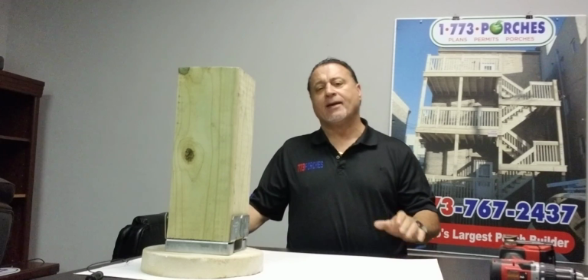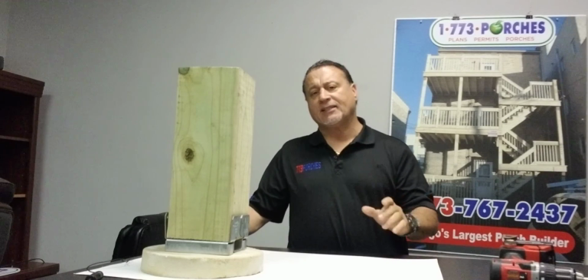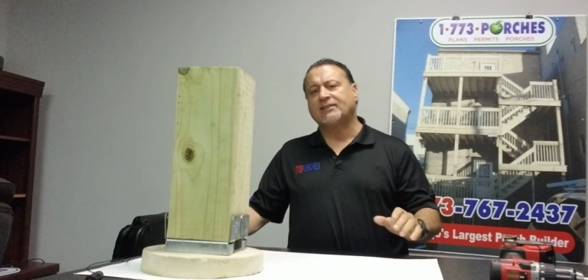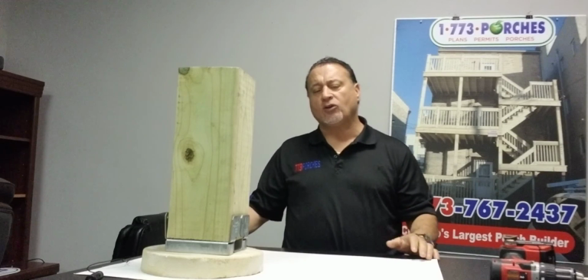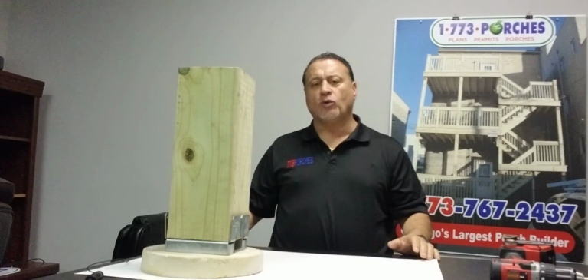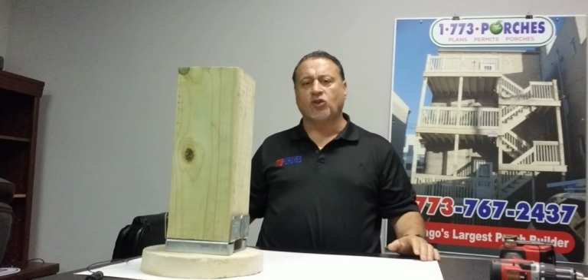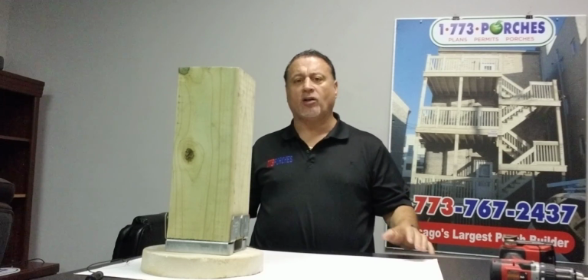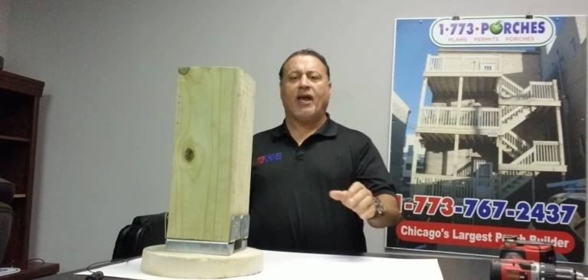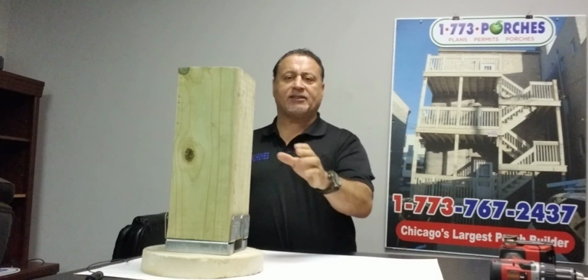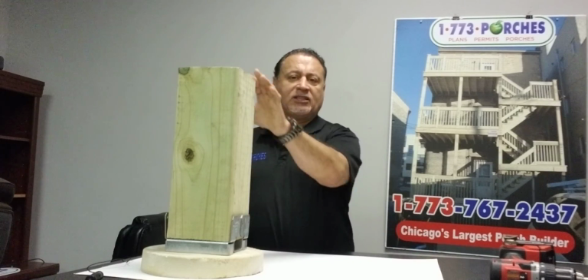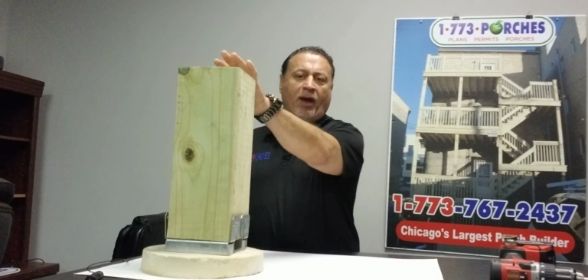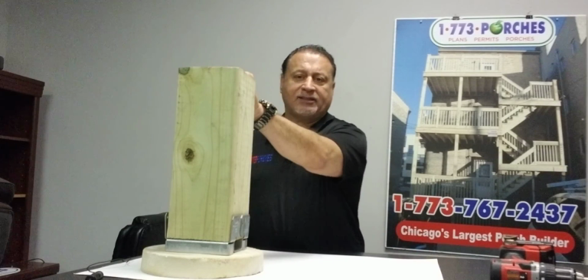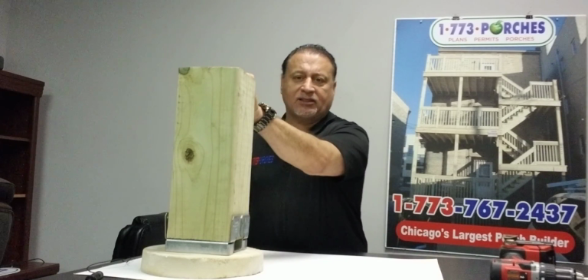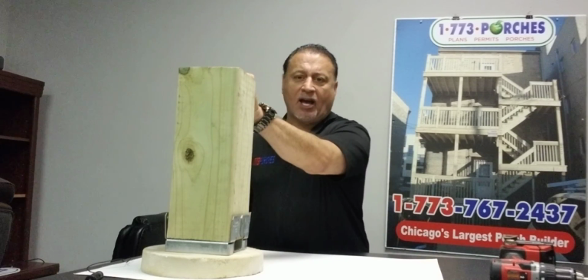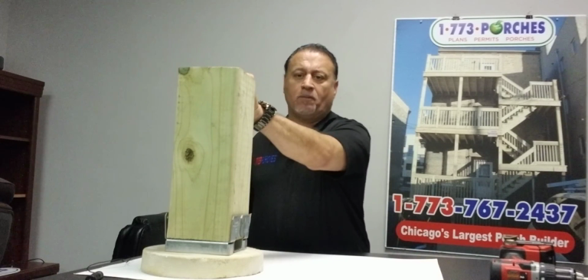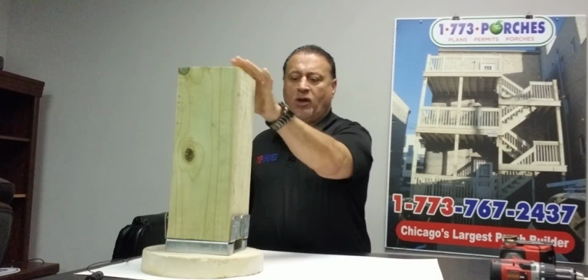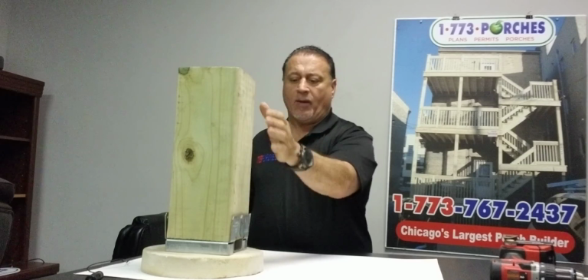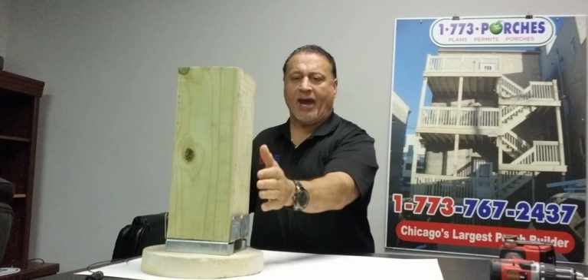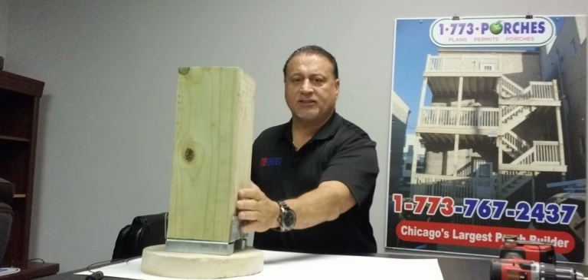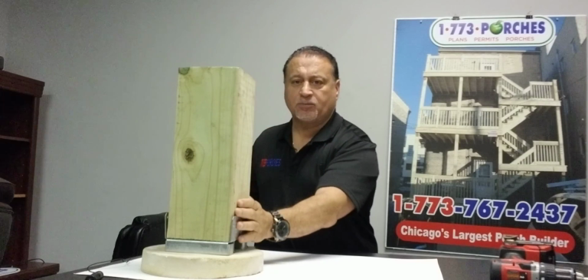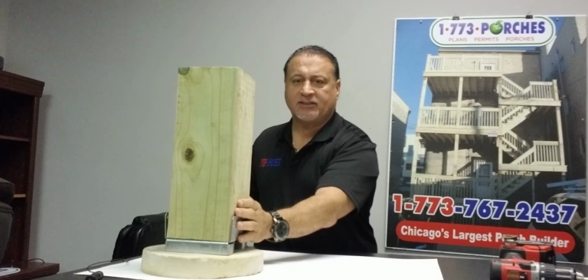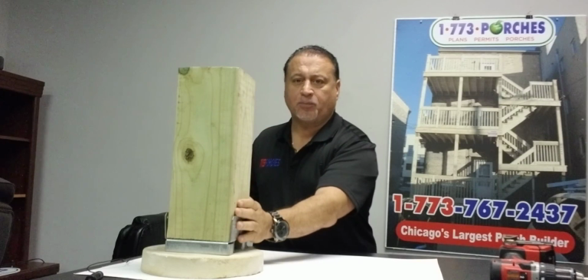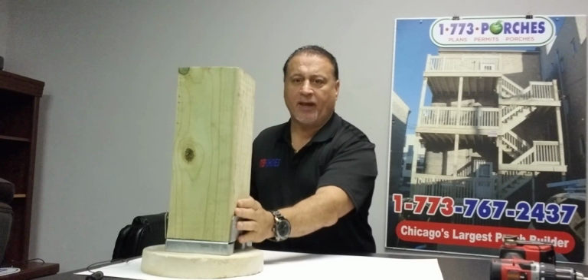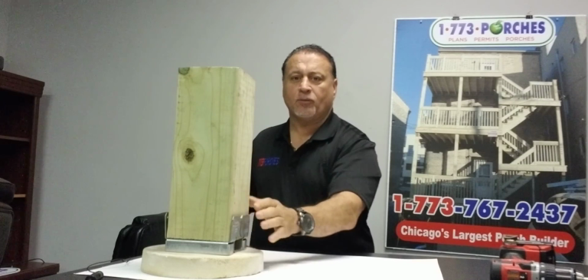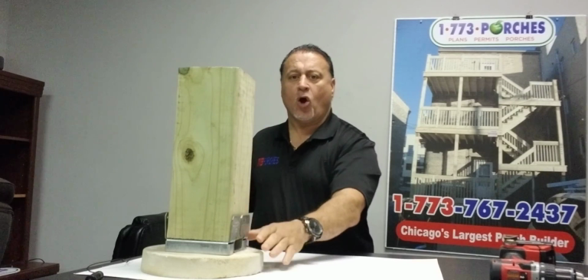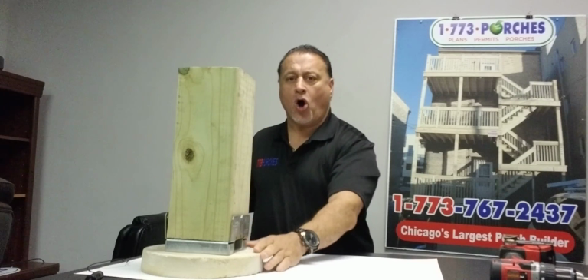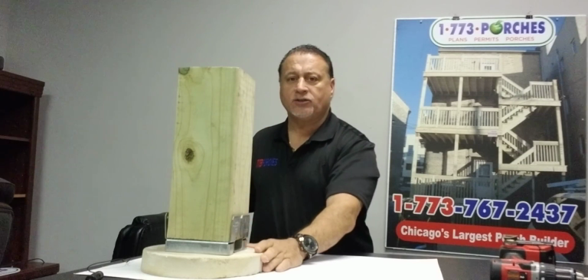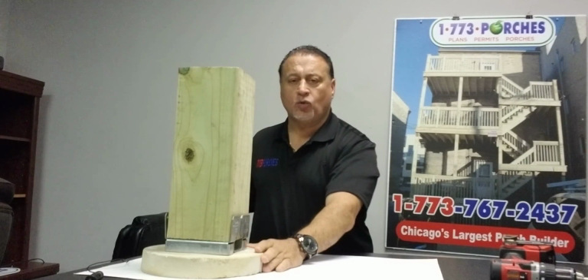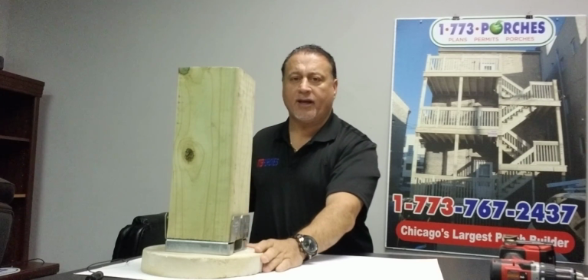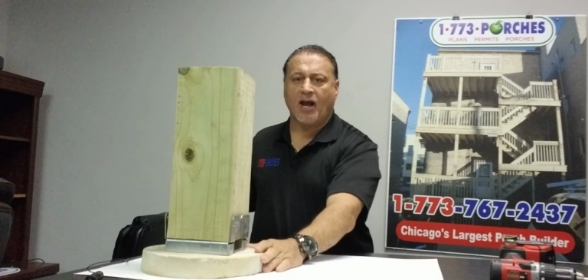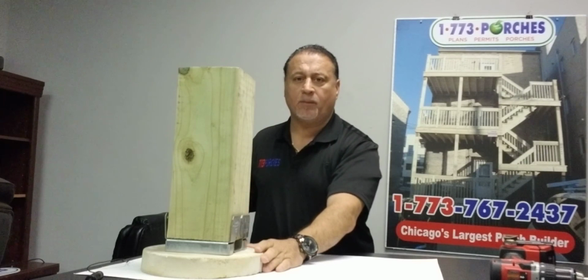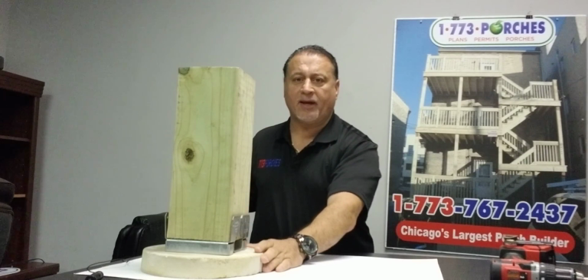This is how you install a 6x6 column and a 6x6 plate onto a concrete base.